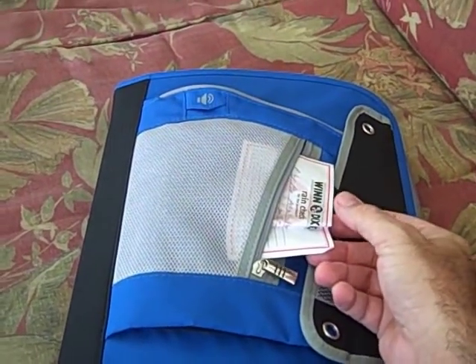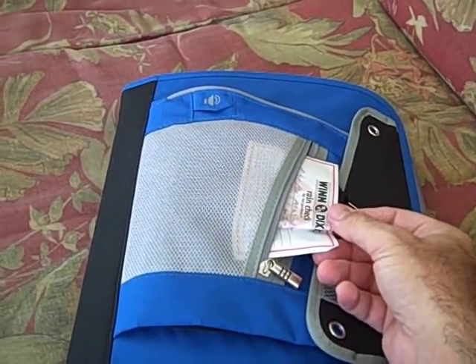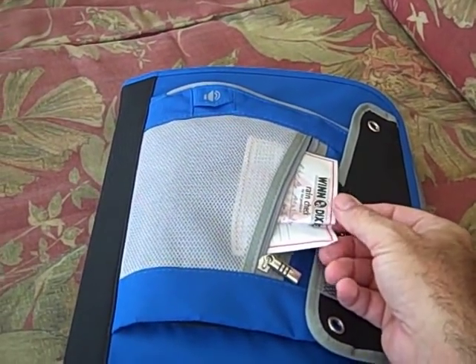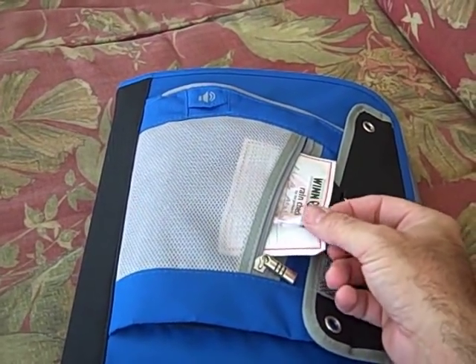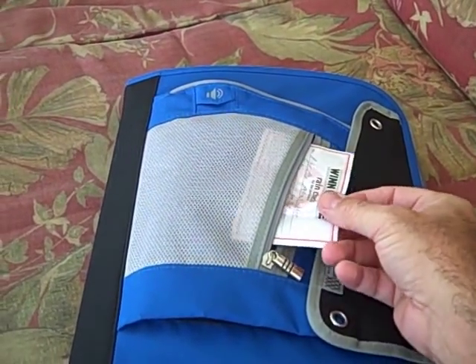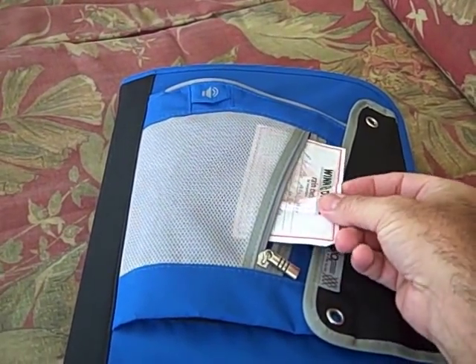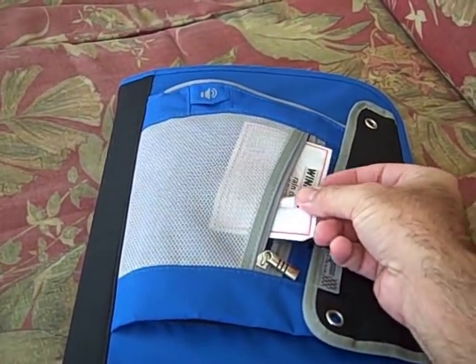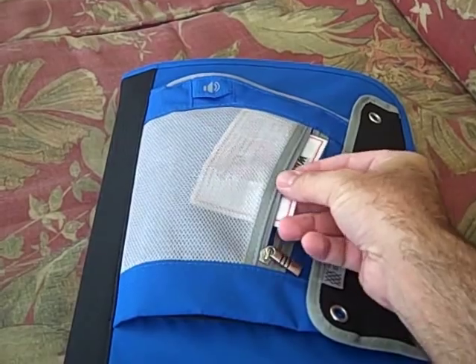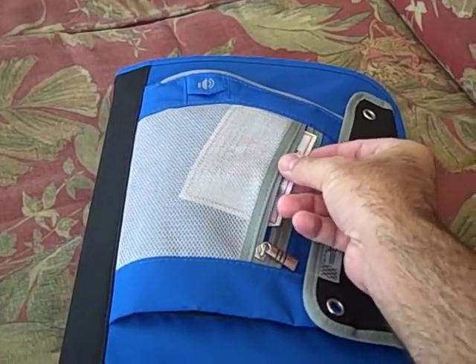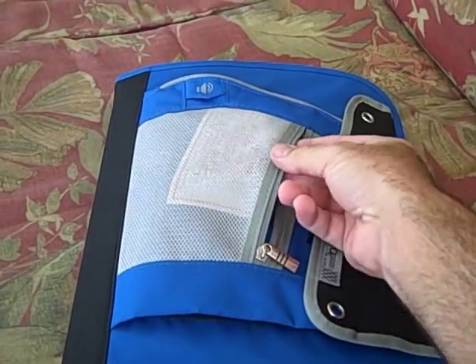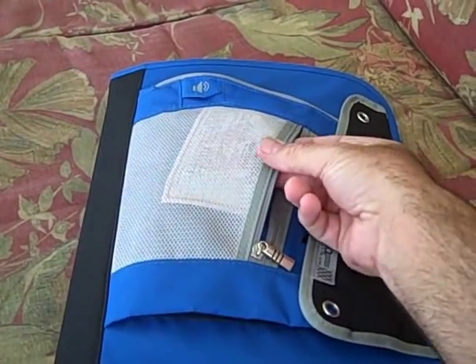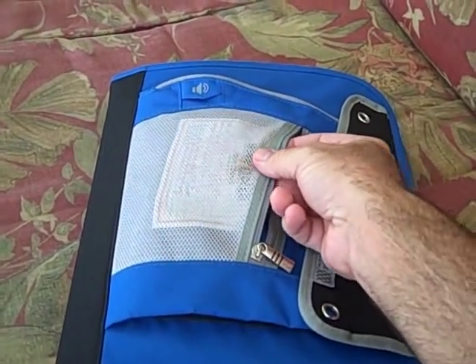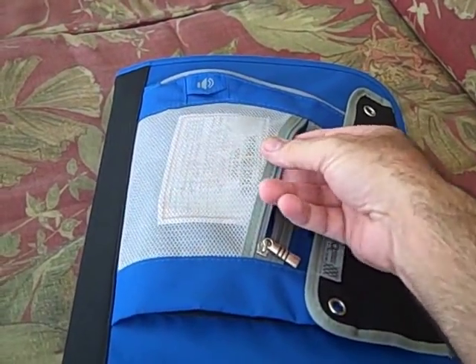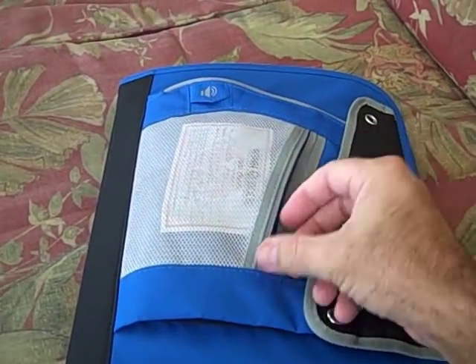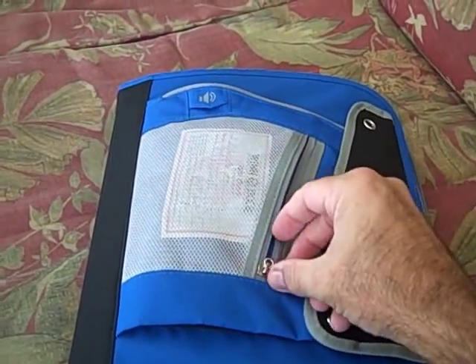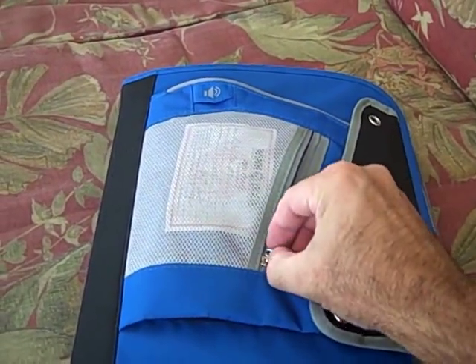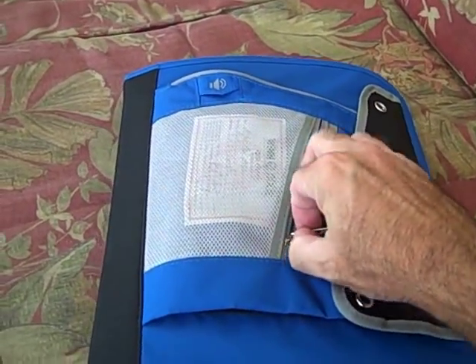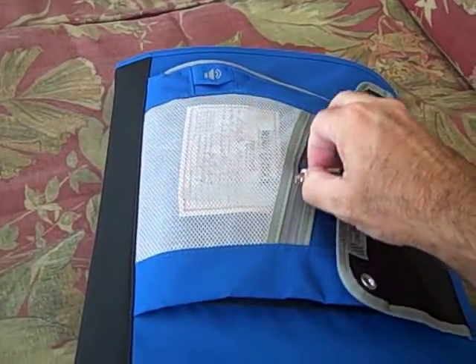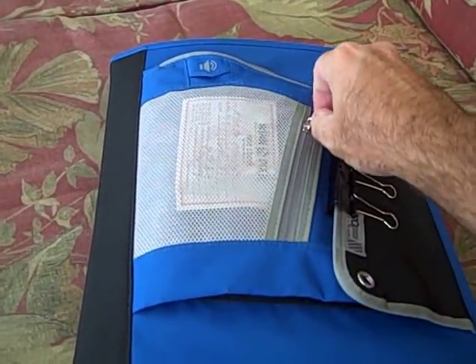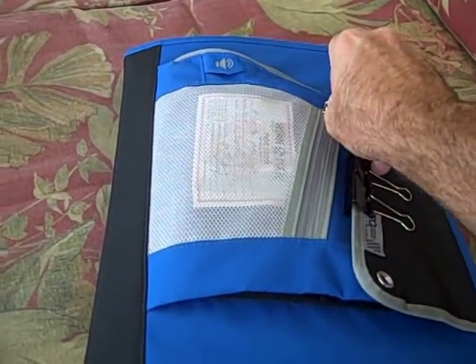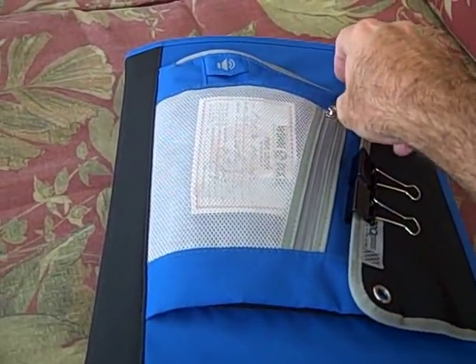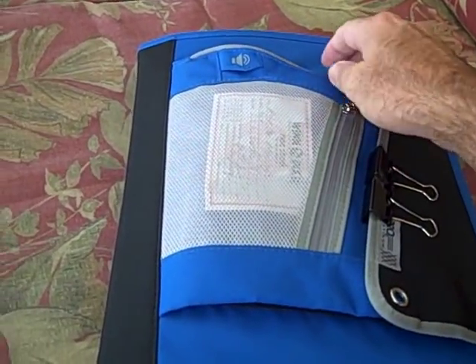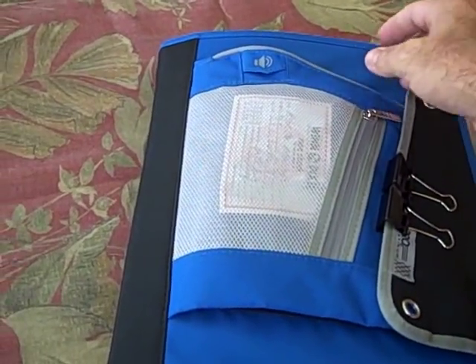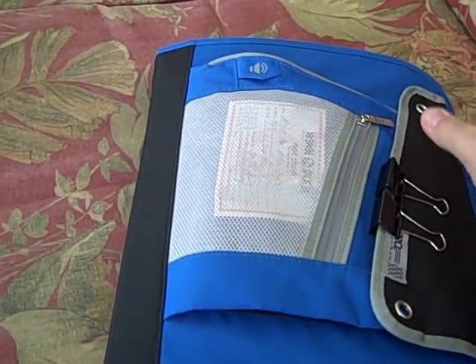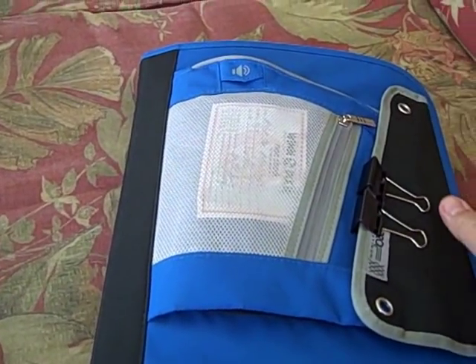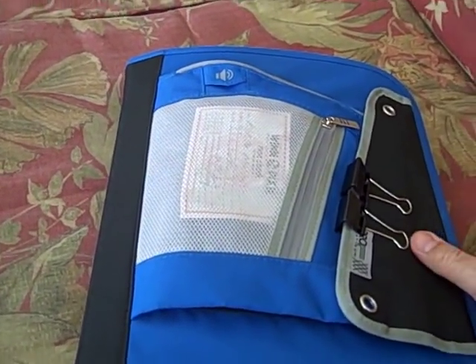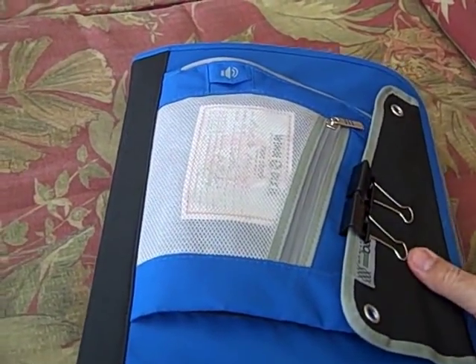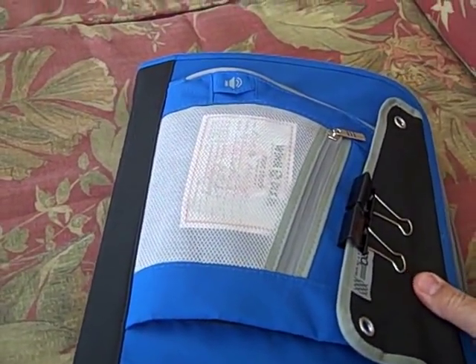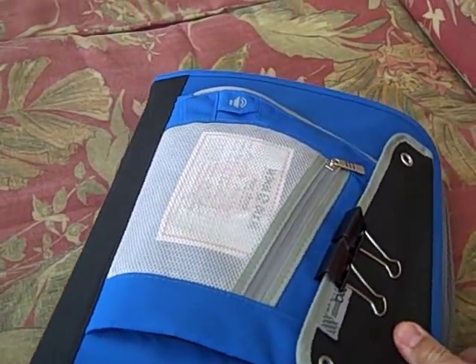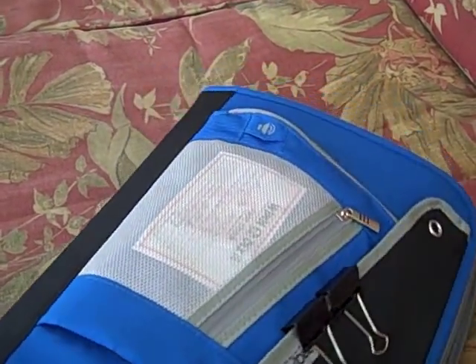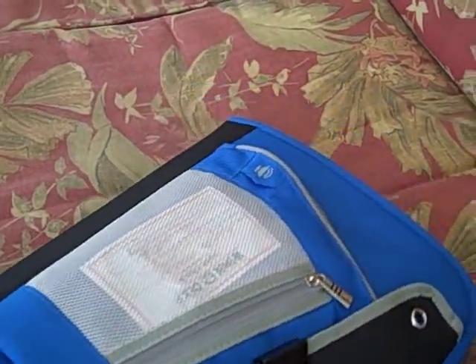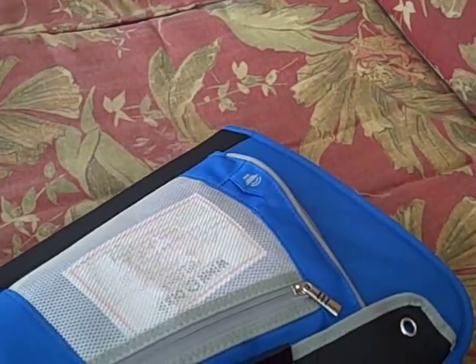I use the front pouch for my rain checks. That way they're visible and it kind of reminds me that I have them just in case I need to use them.